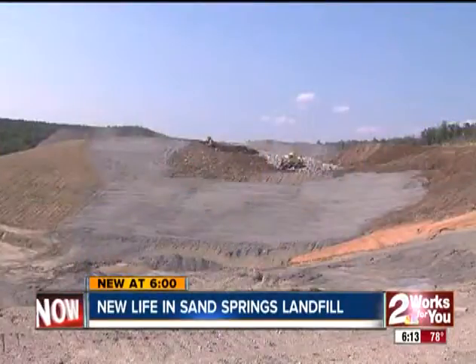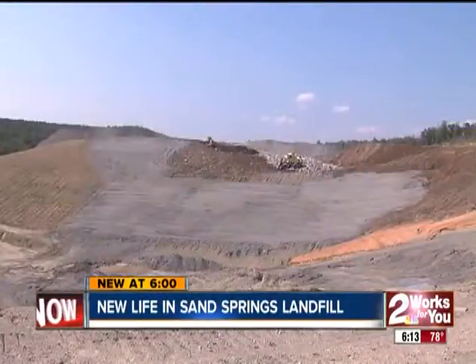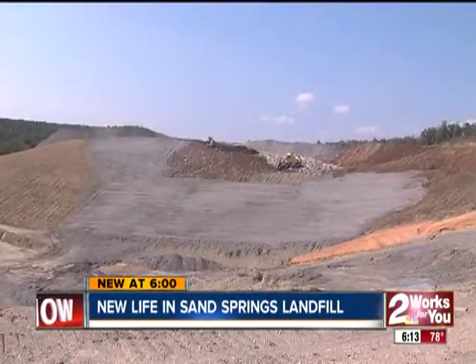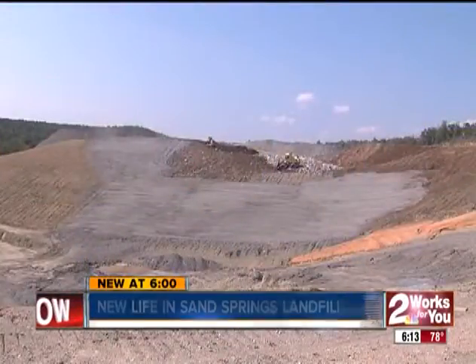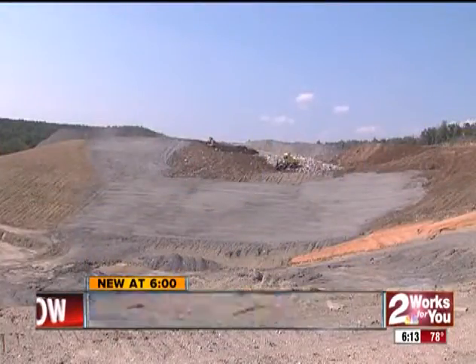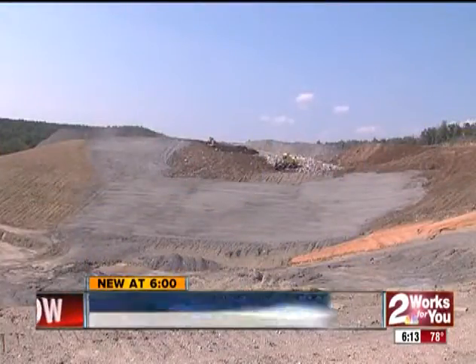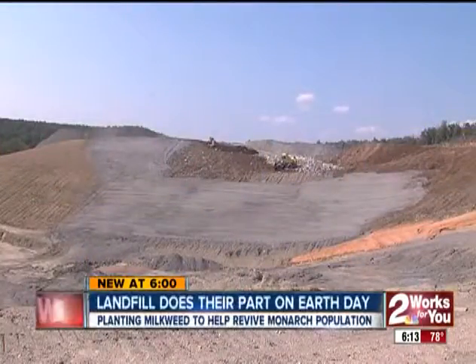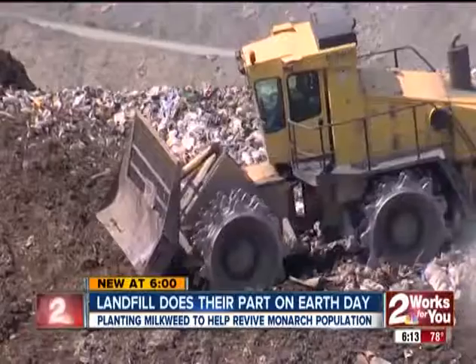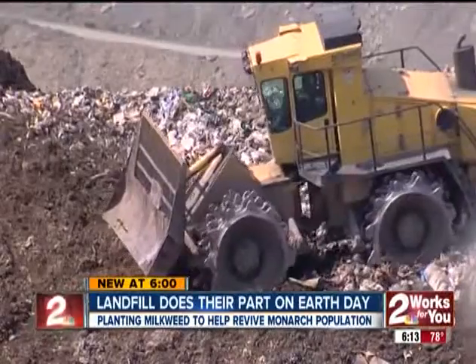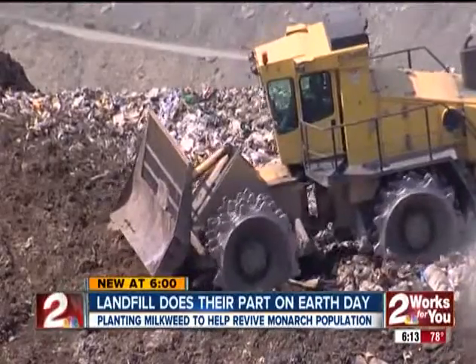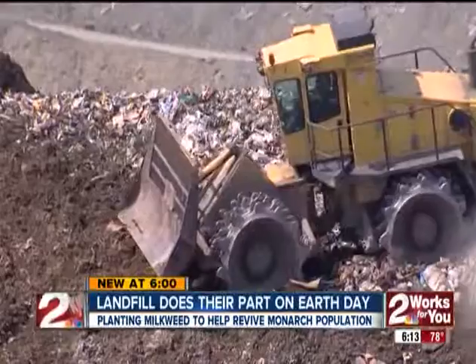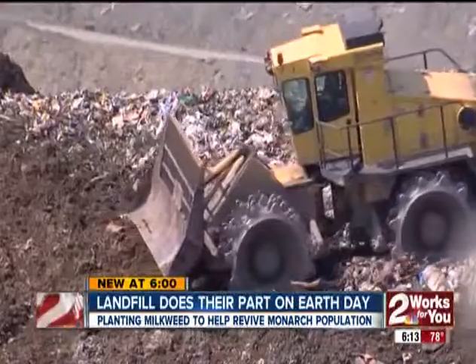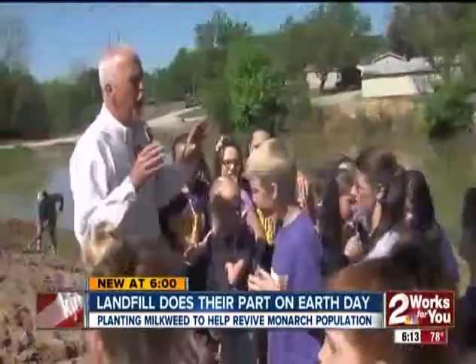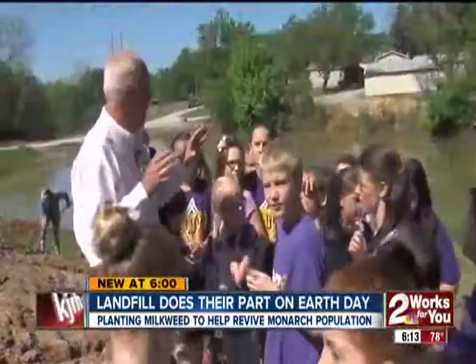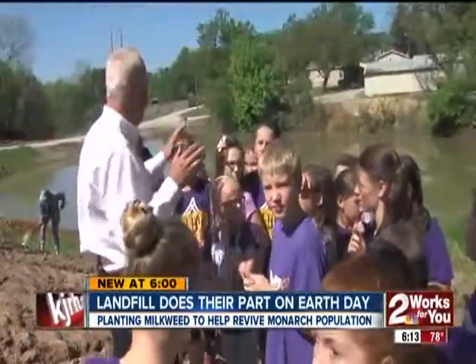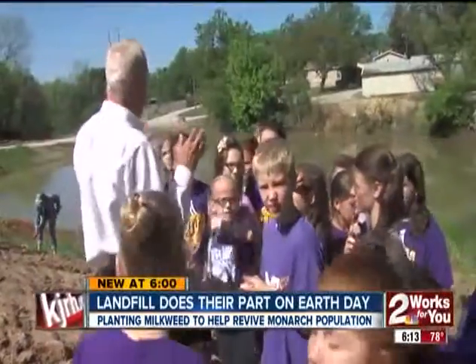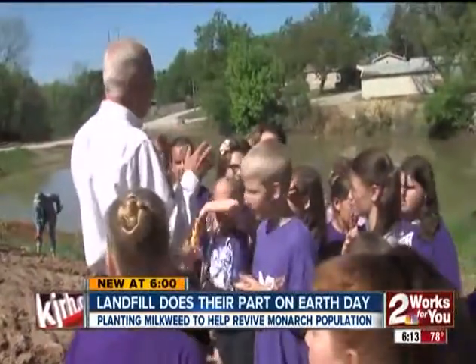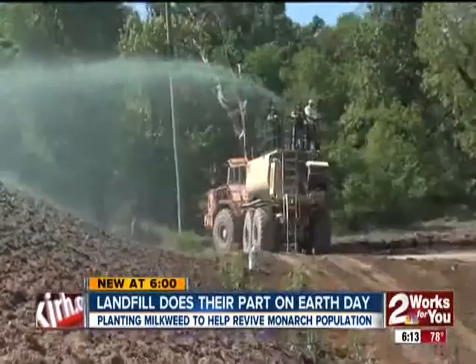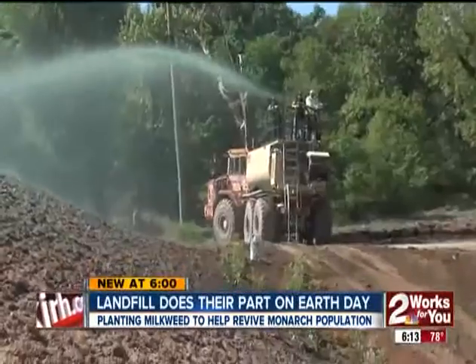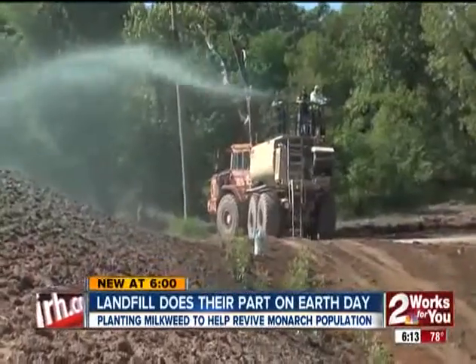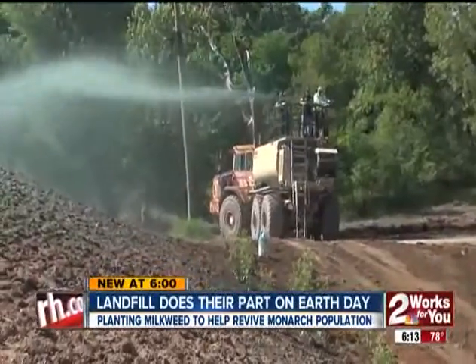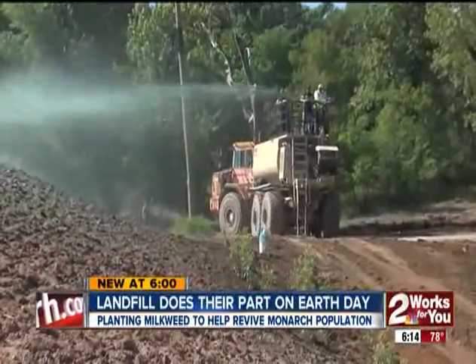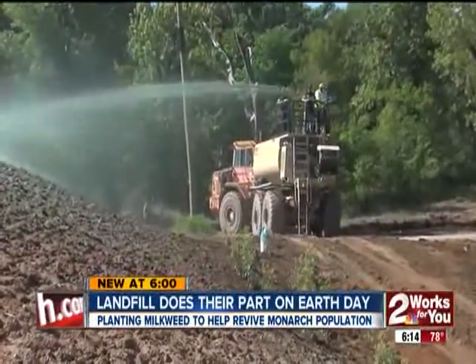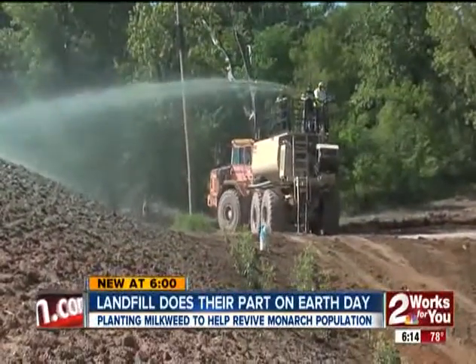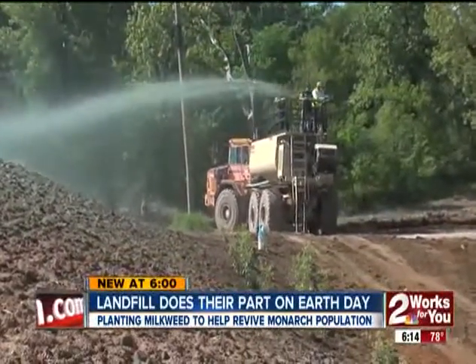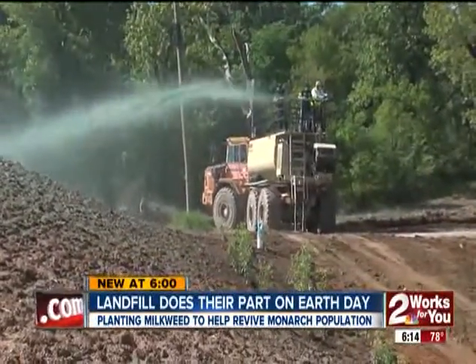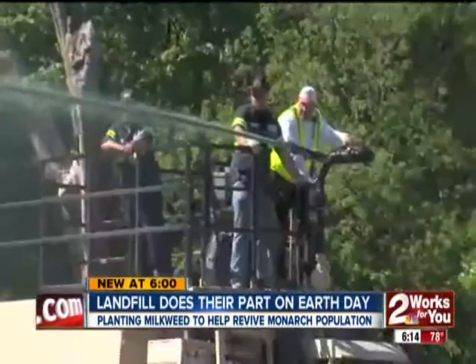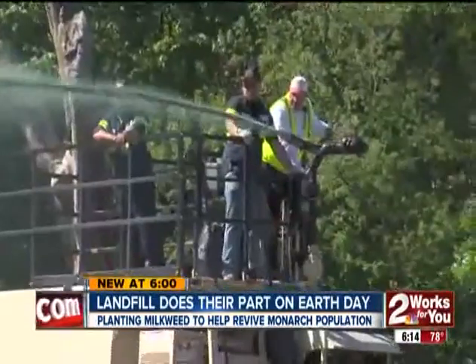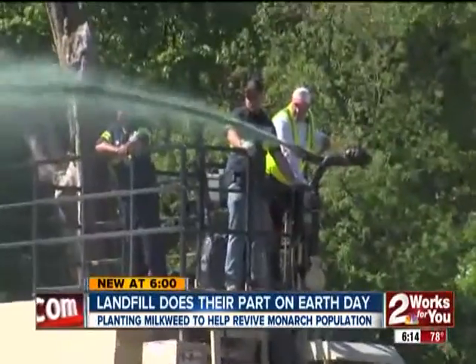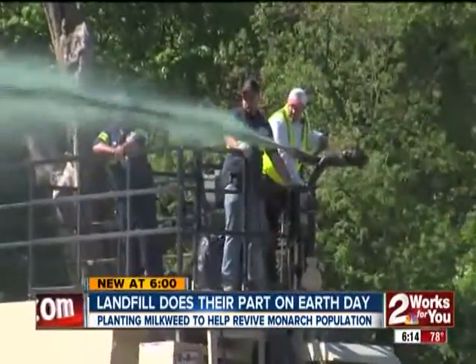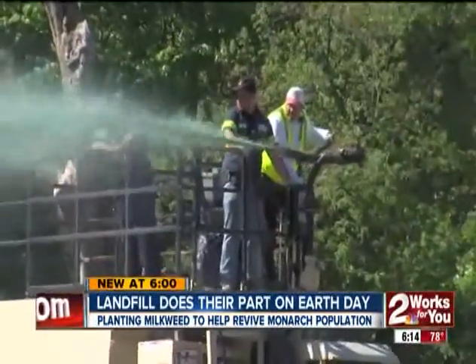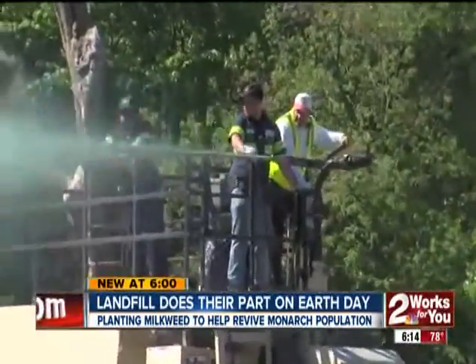One man's trash is another man's treasure. This is where we're planting the milkweed — on a hill built with garbage, new life is taking shape.